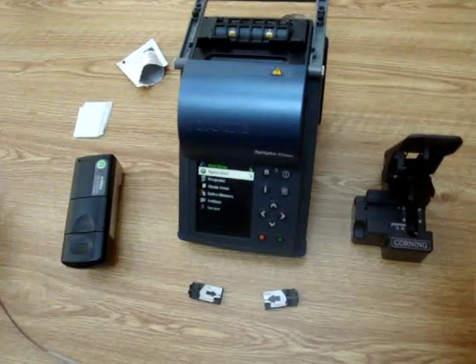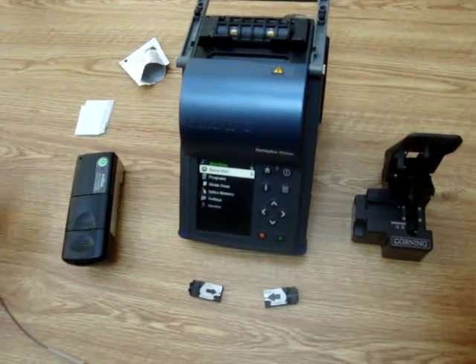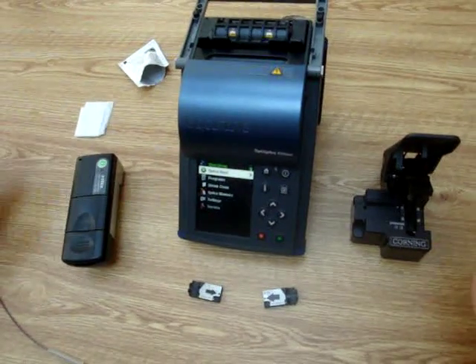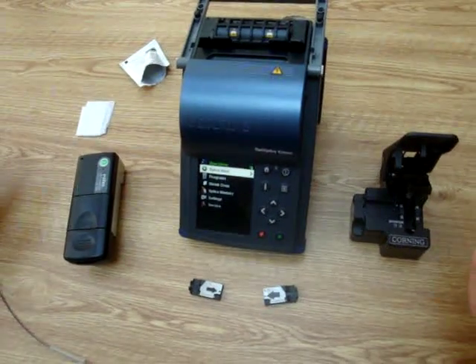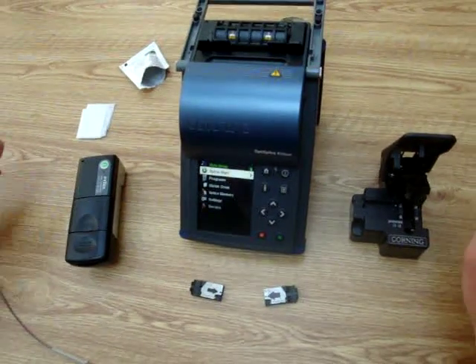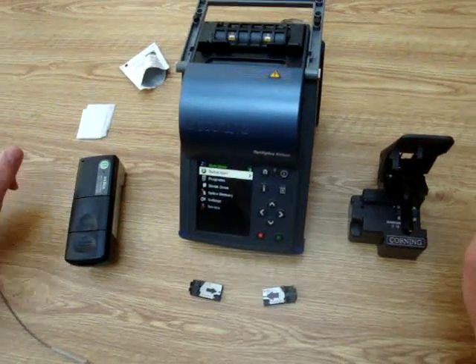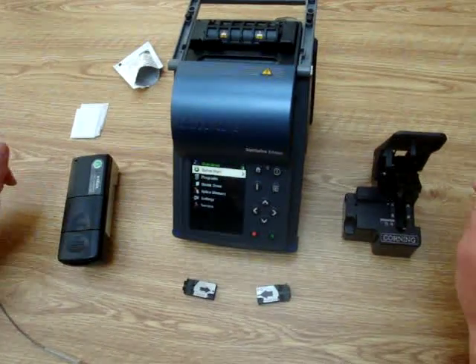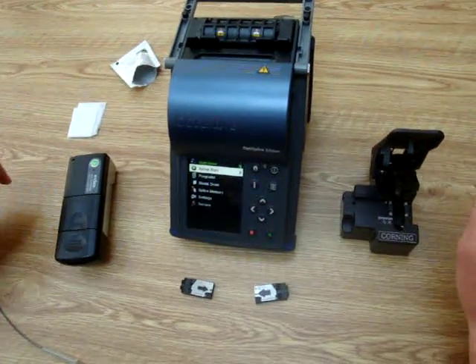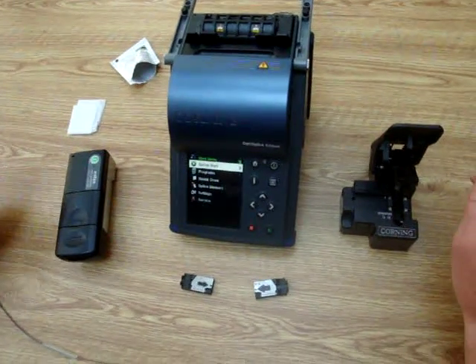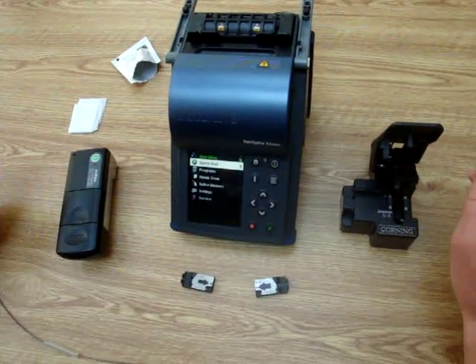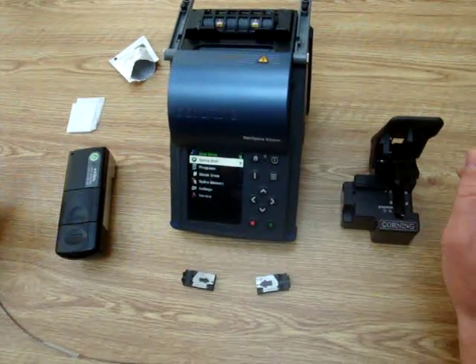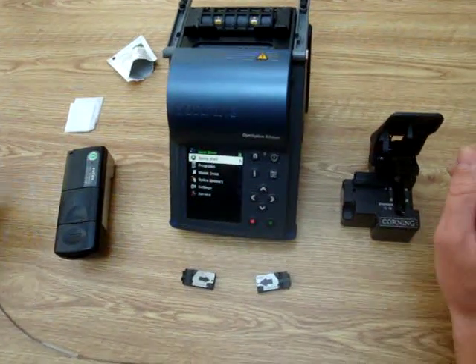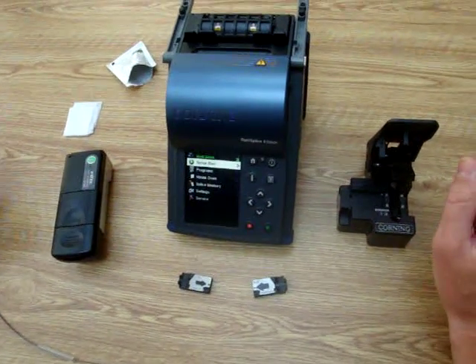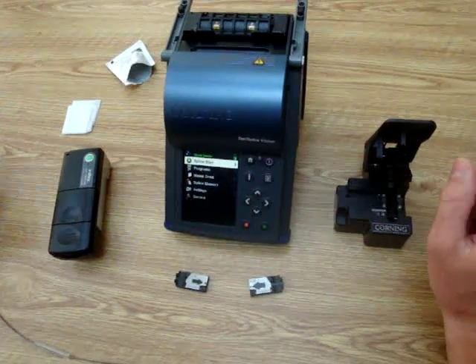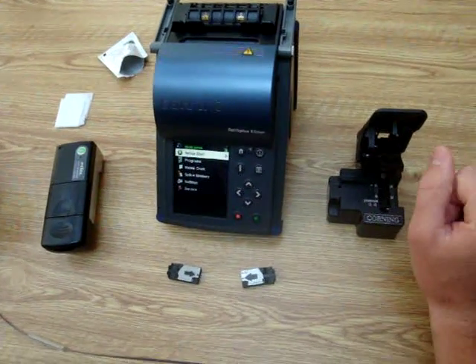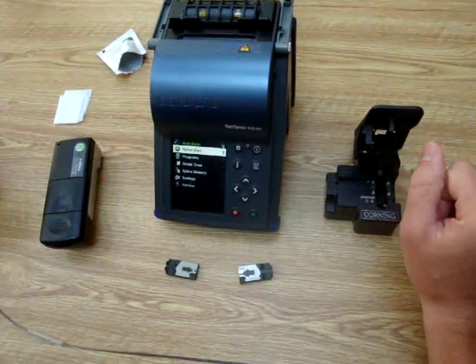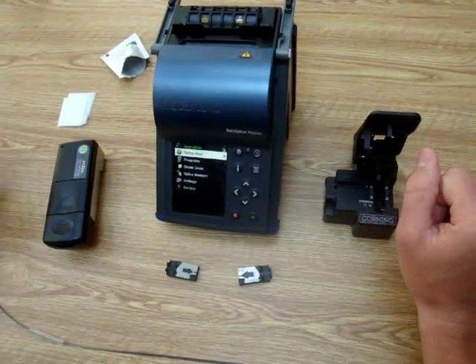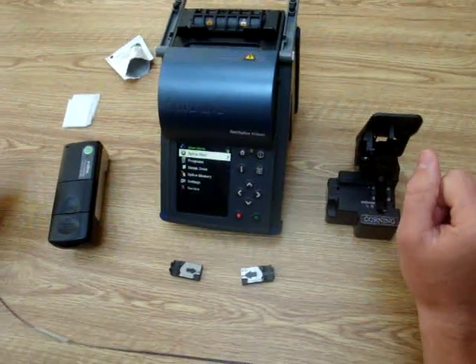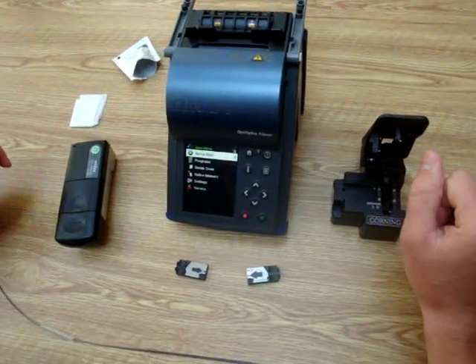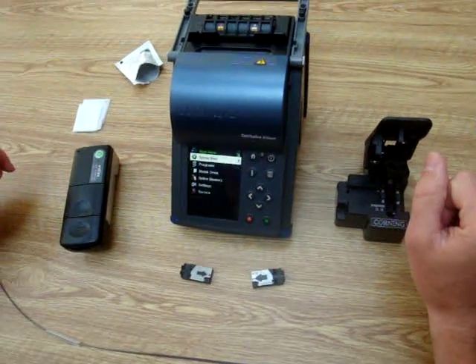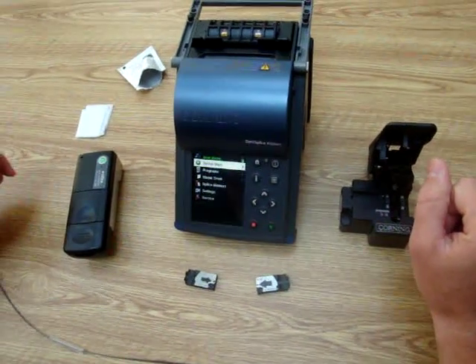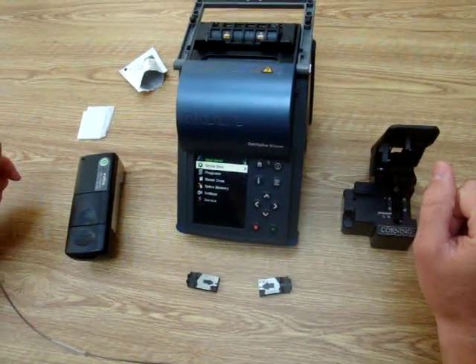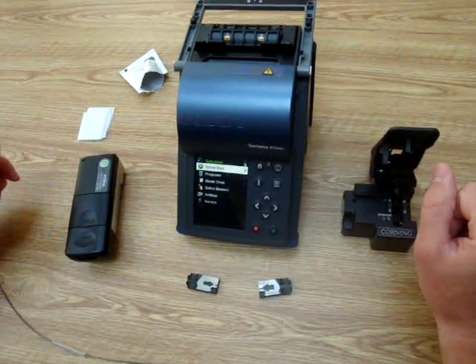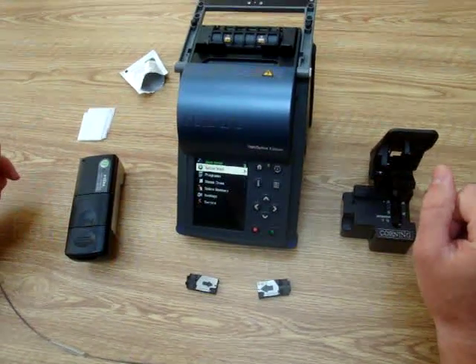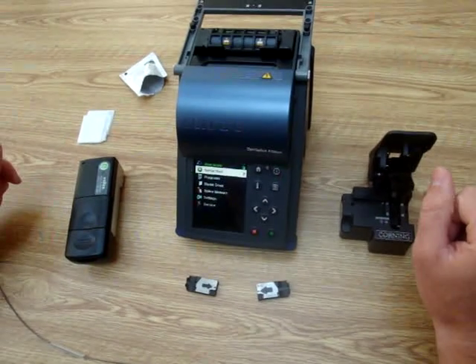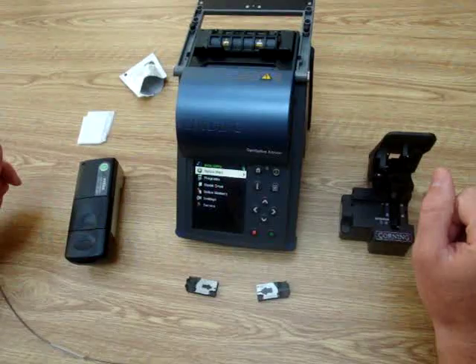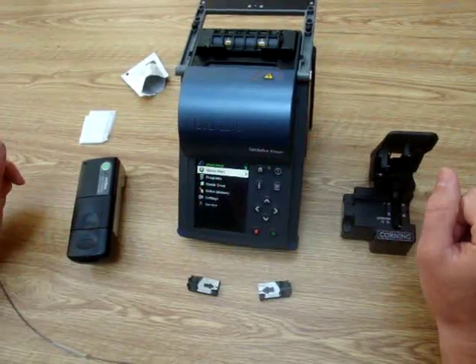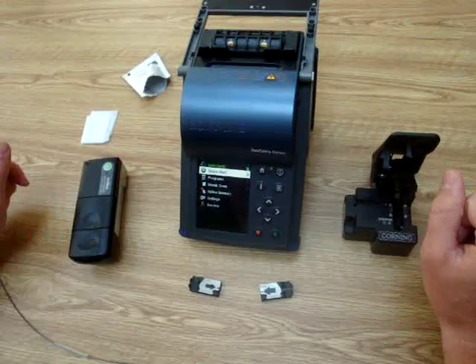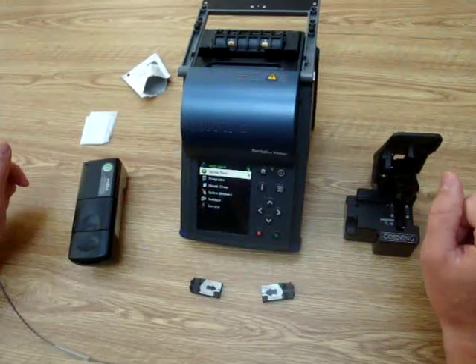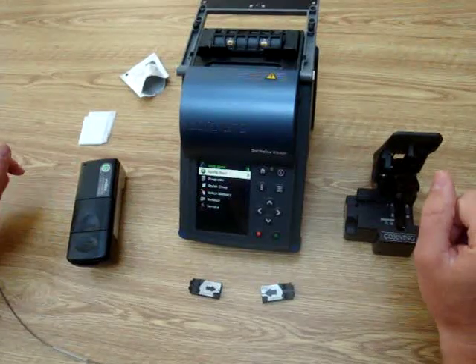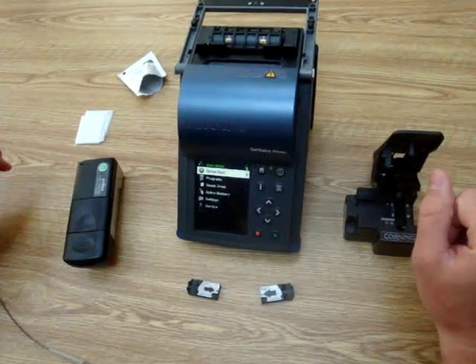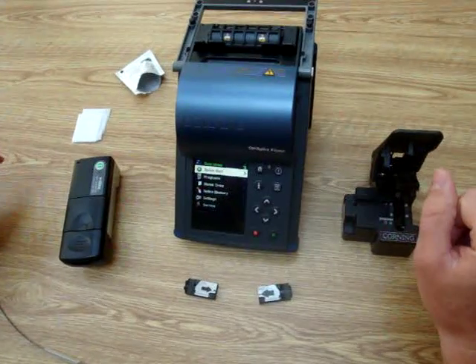All right. Today we're going to demonstrate a ribbon splice using the OptiSplice ribbon by Corning Cable Systems.